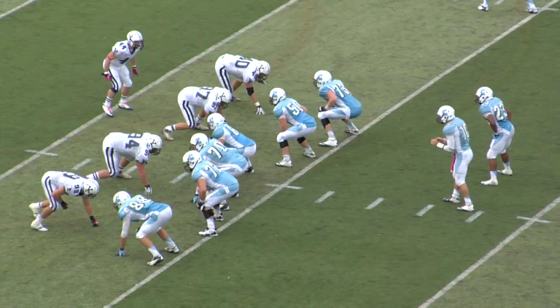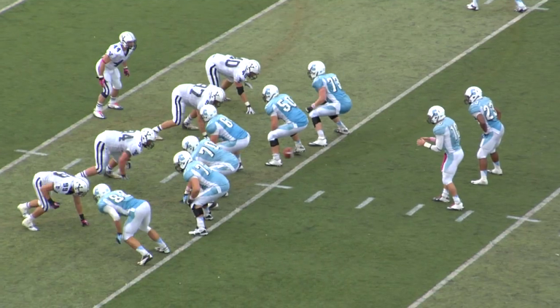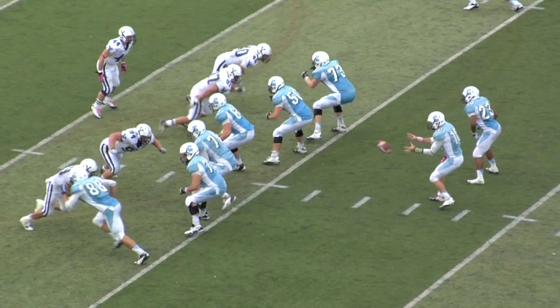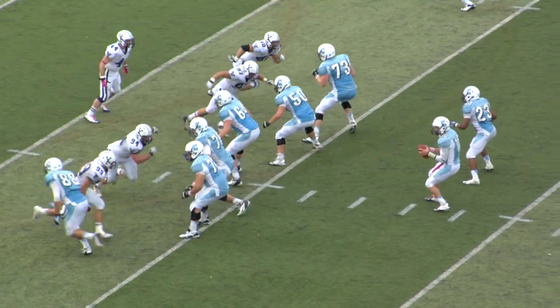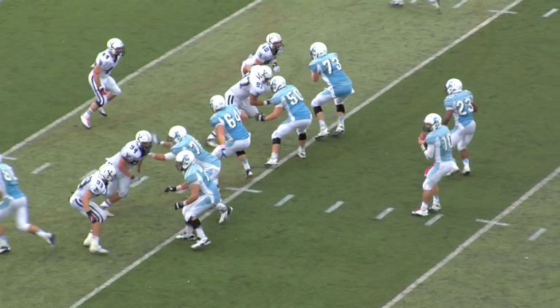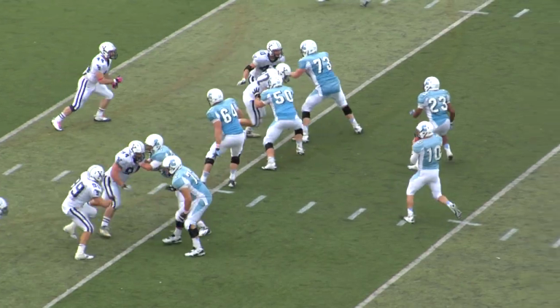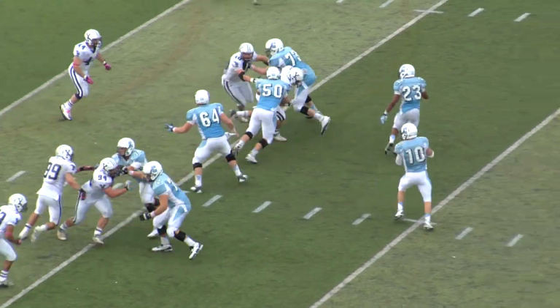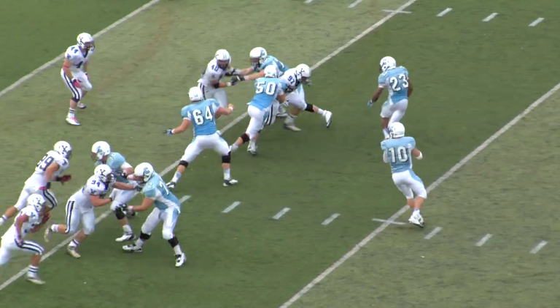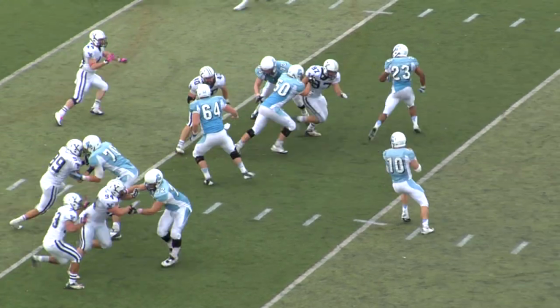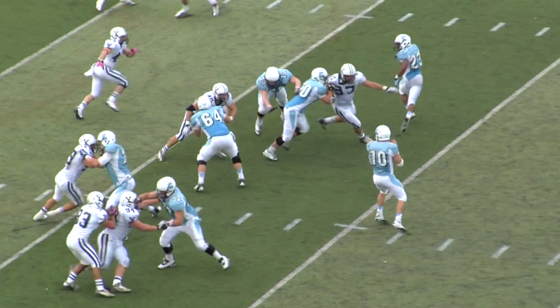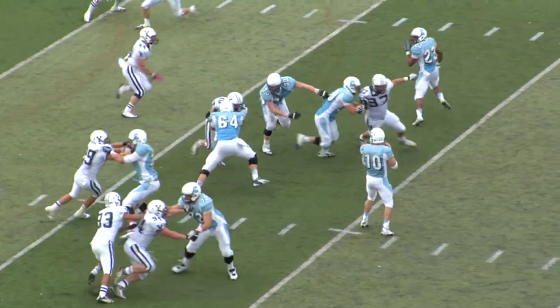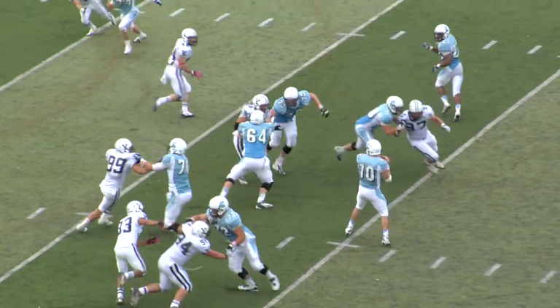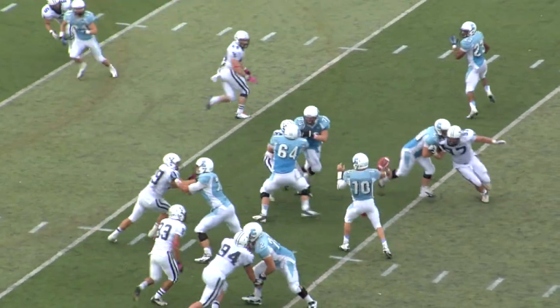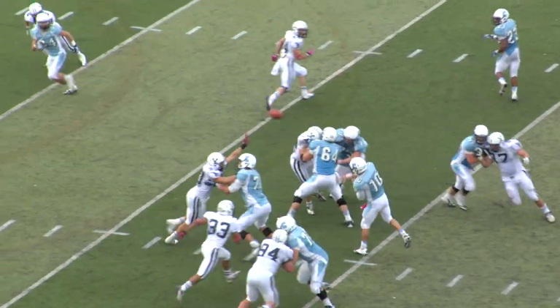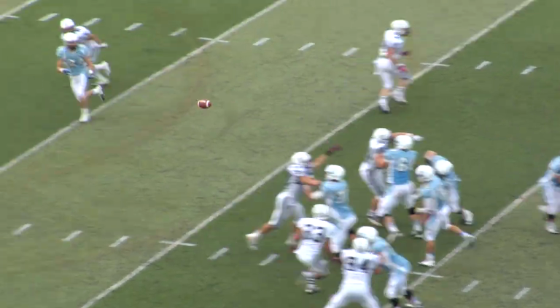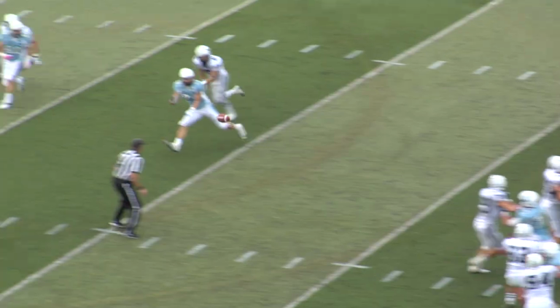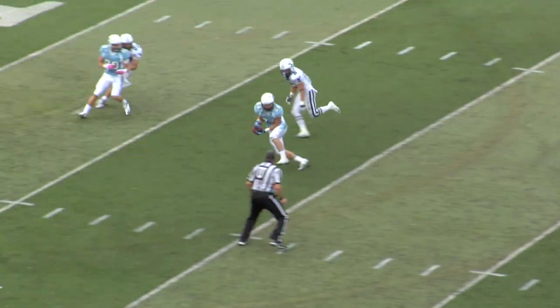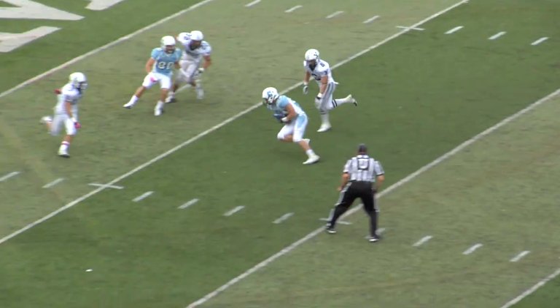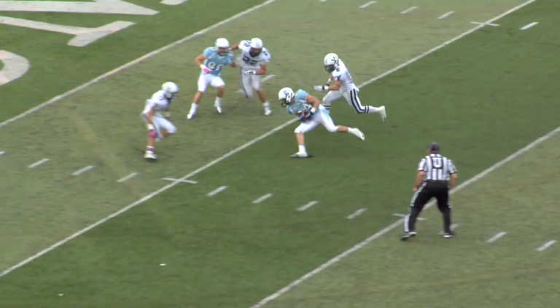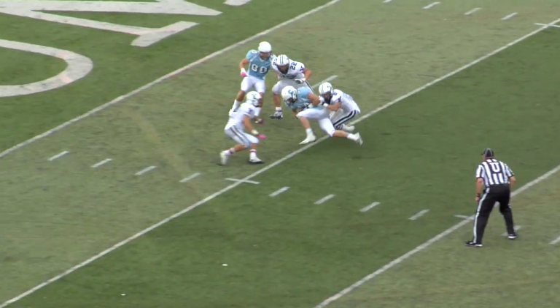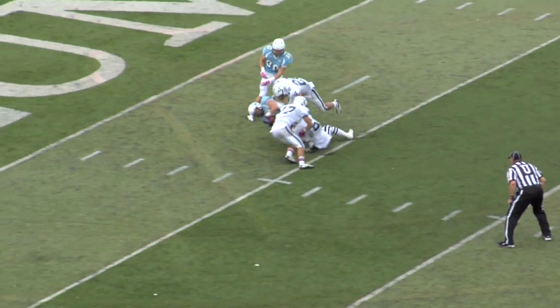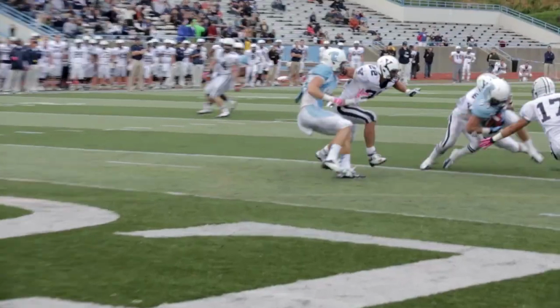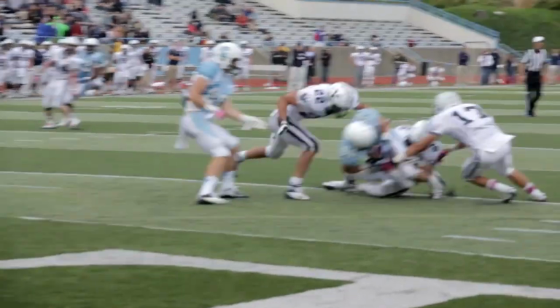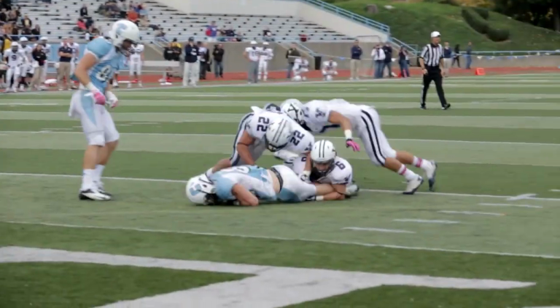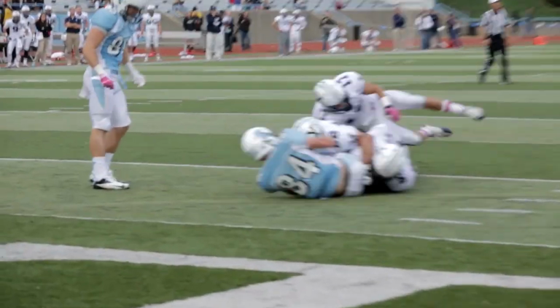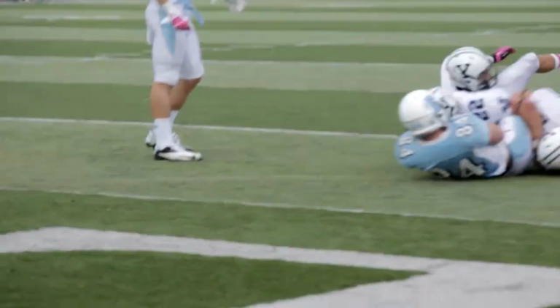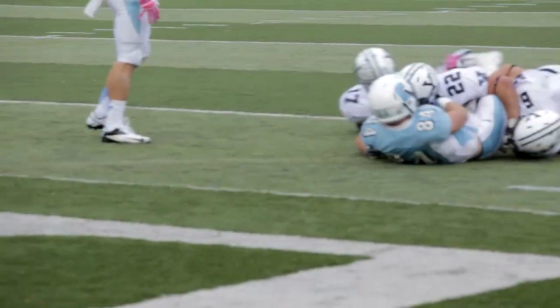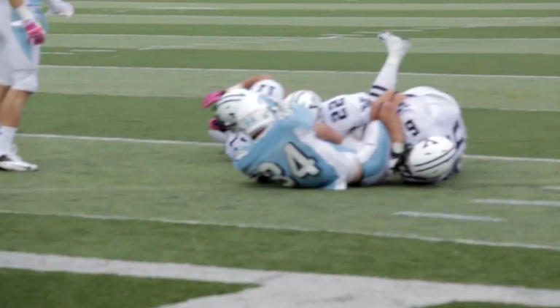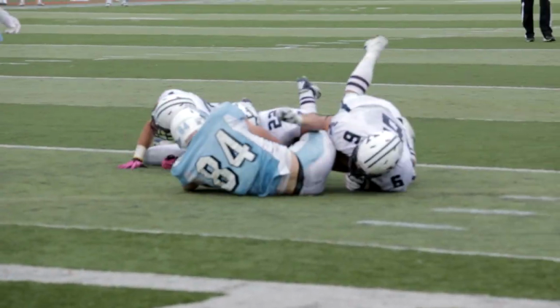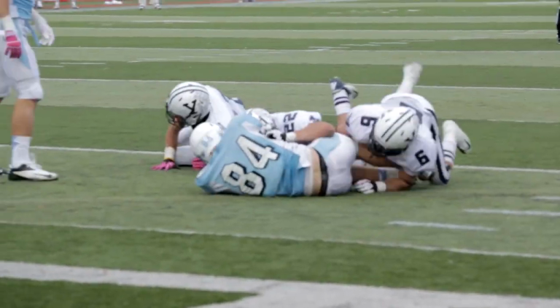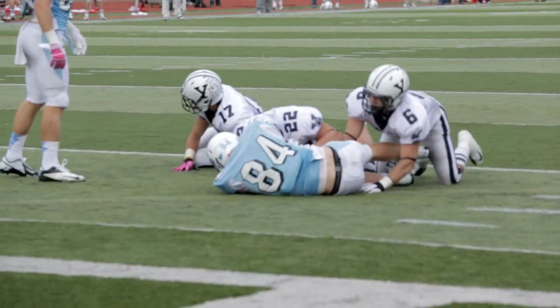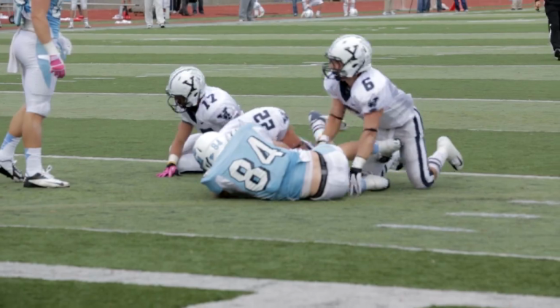From the shotgun, Bracket looking right, throwing over the middle. The ball caught at the 5, and inside the 5 to the 2.